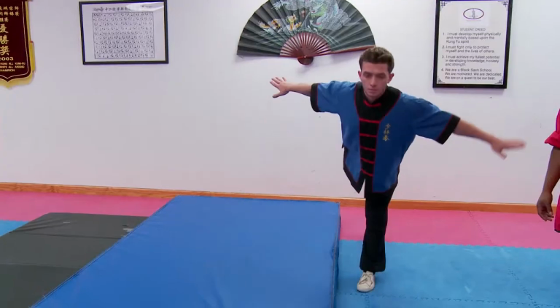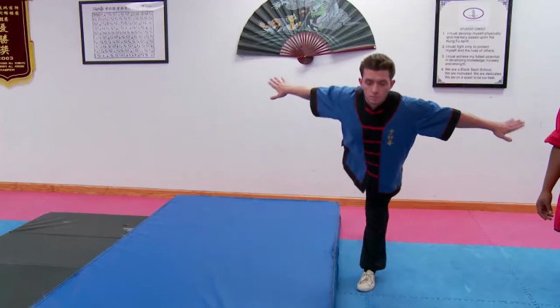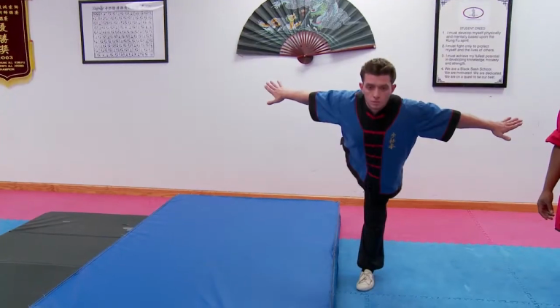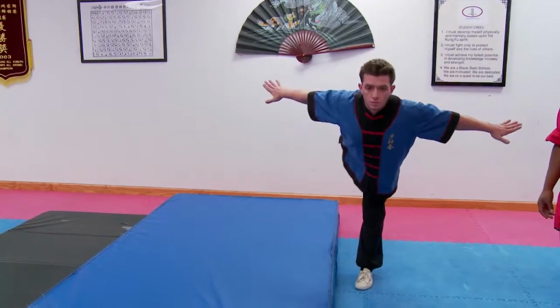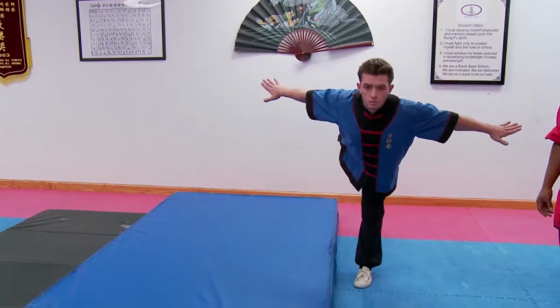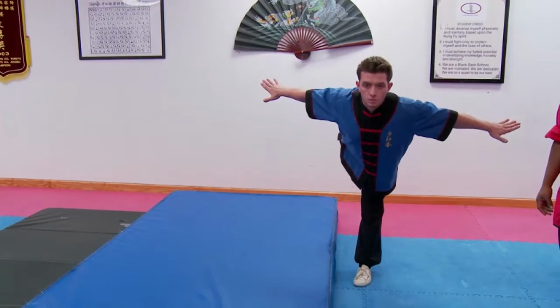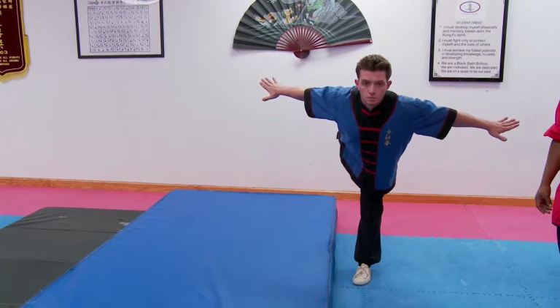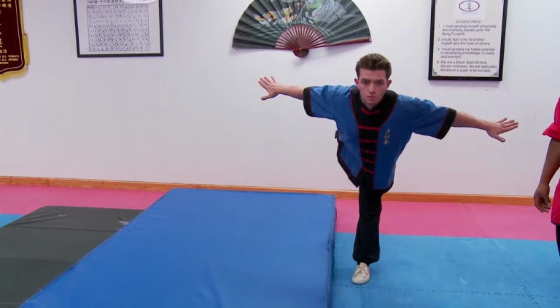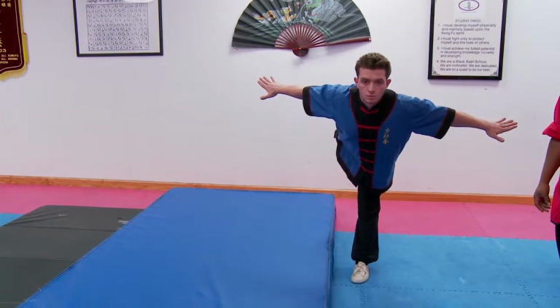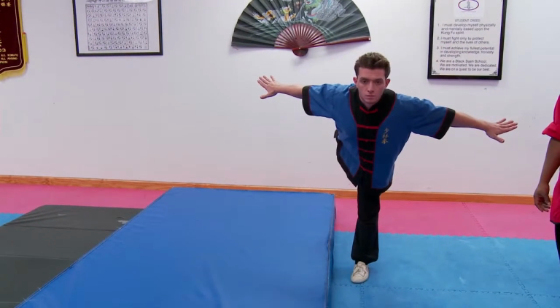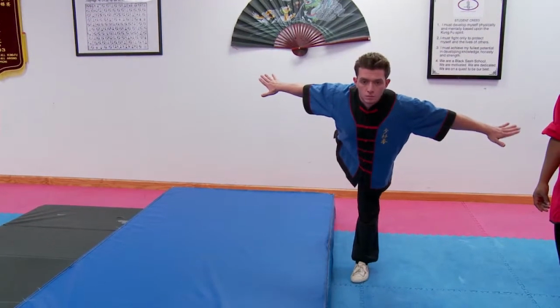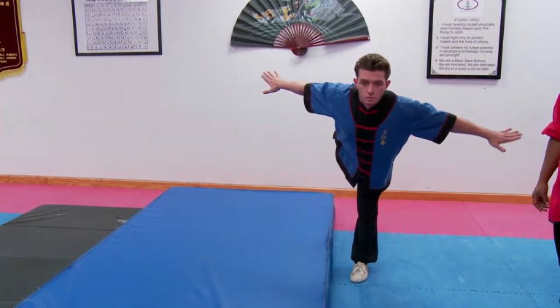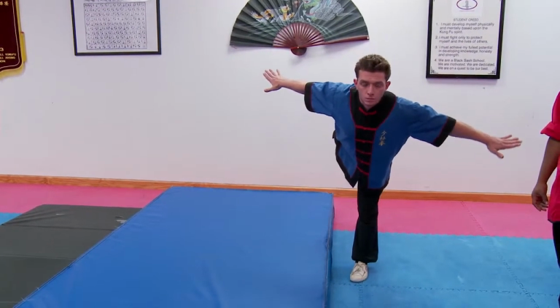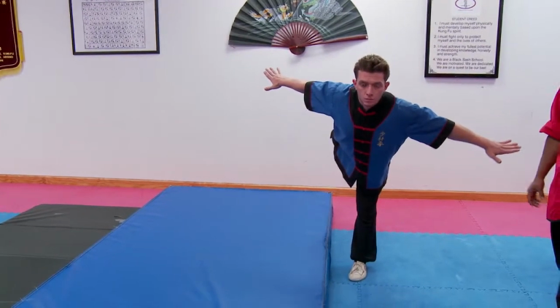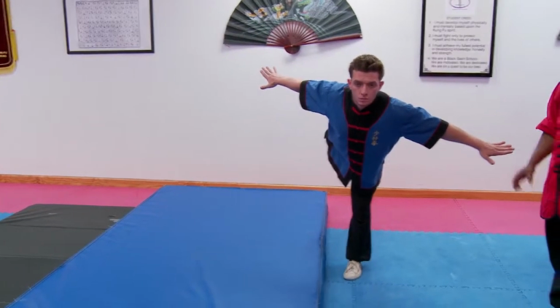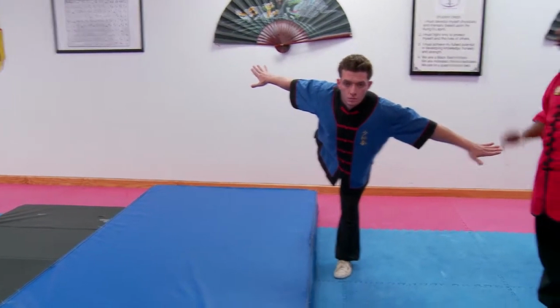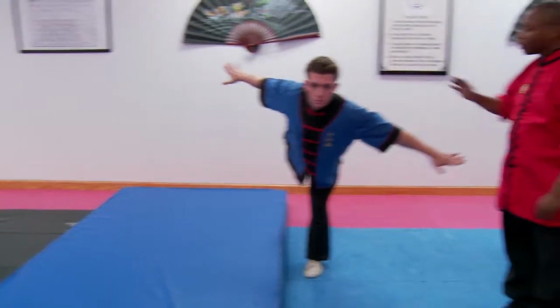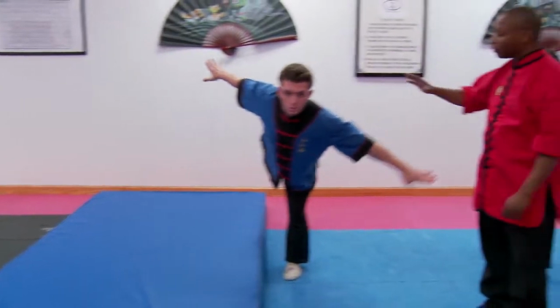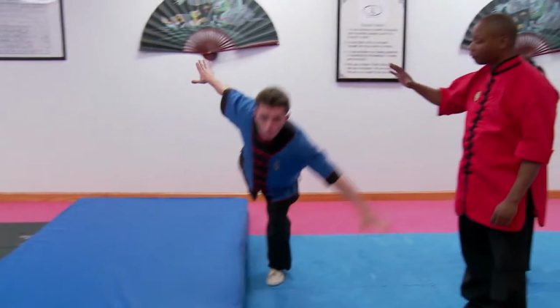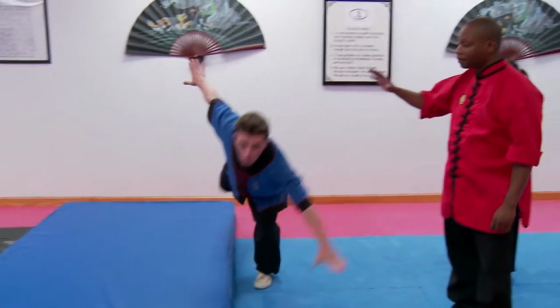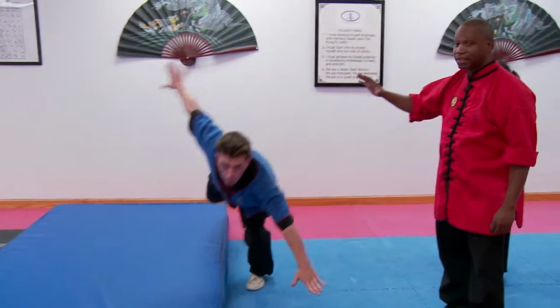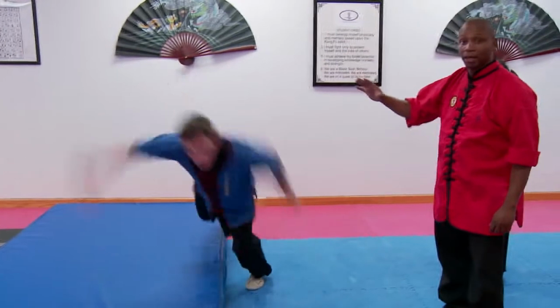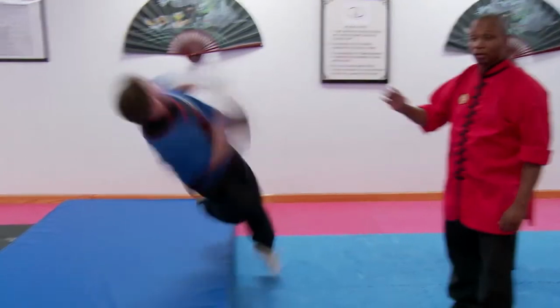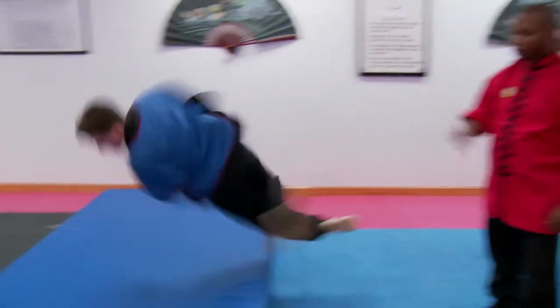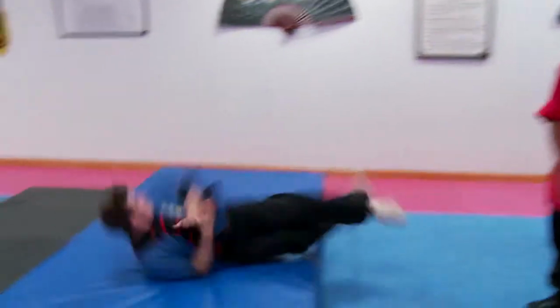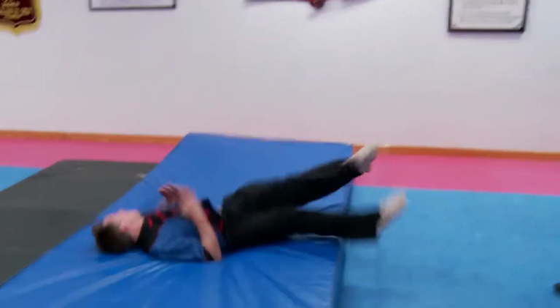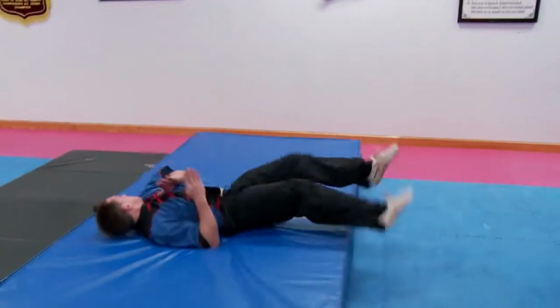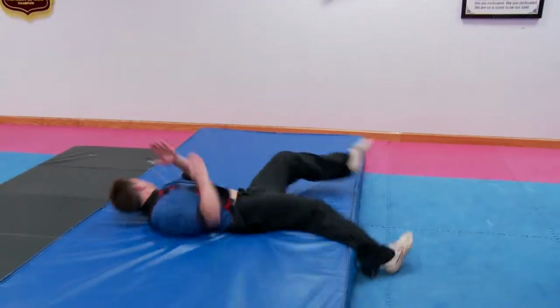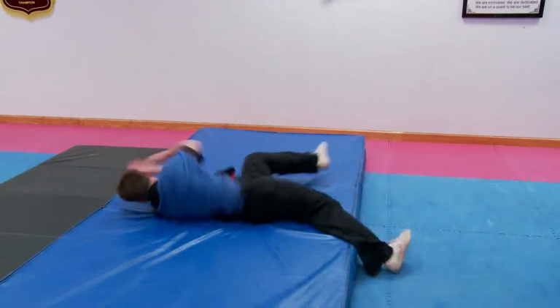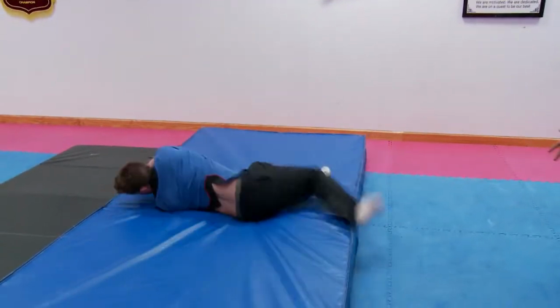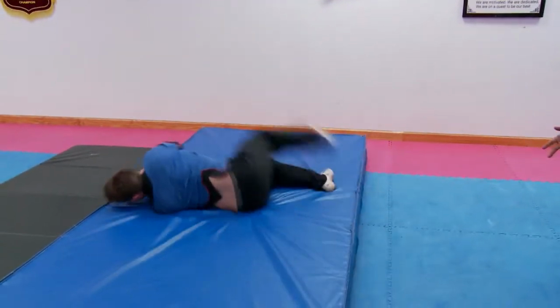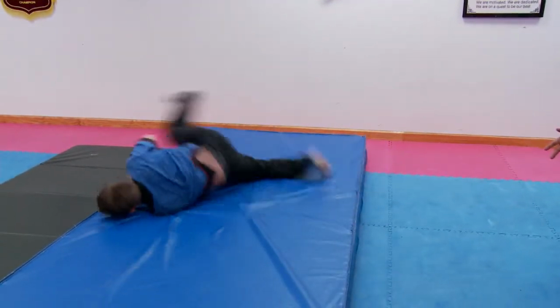Once your partner knows how to do the twist, they can now train it from the scale punching and pulling for themselves.